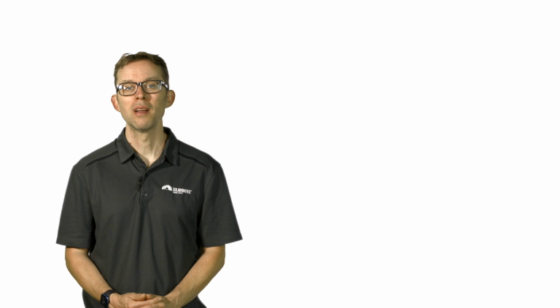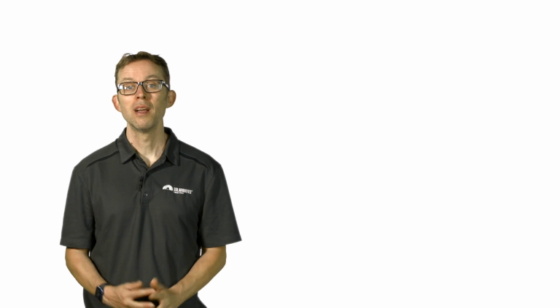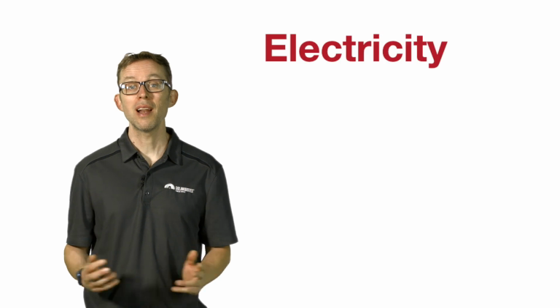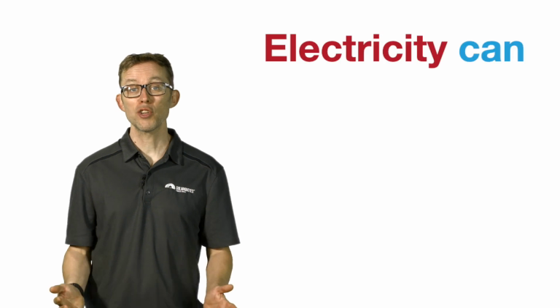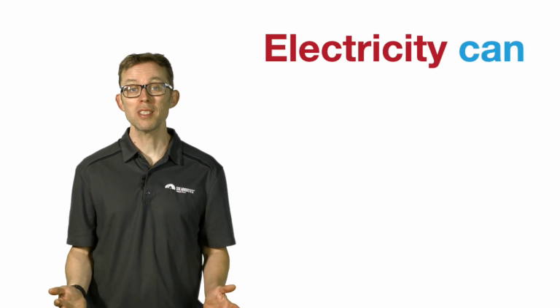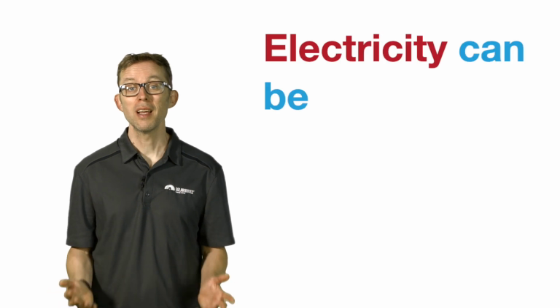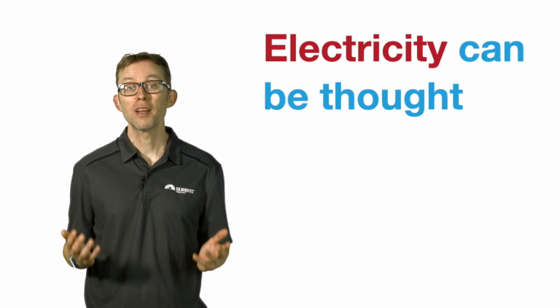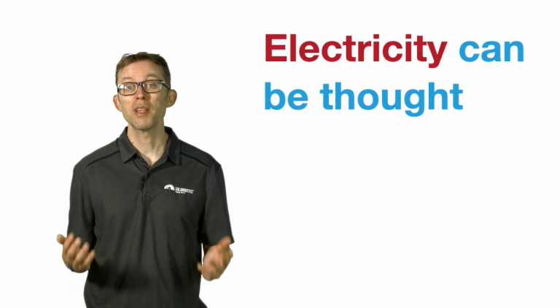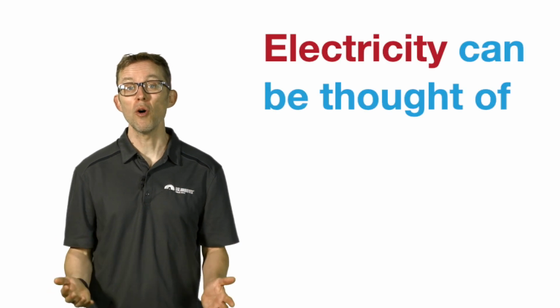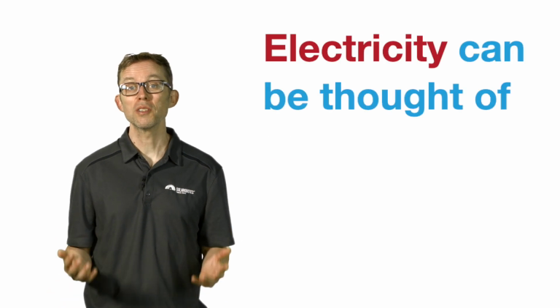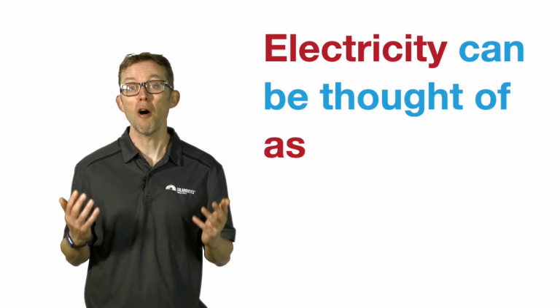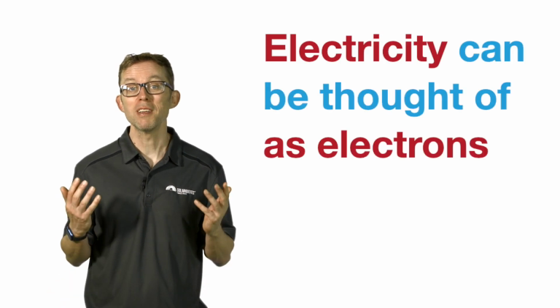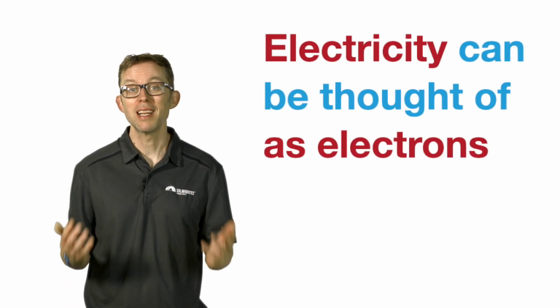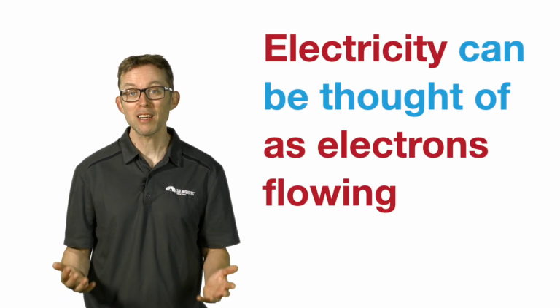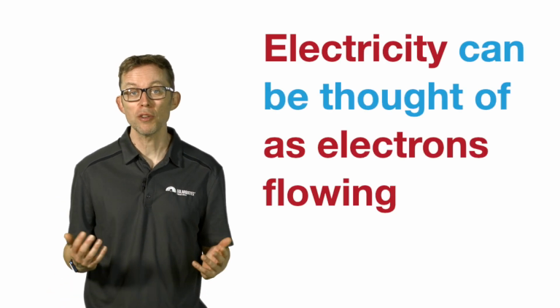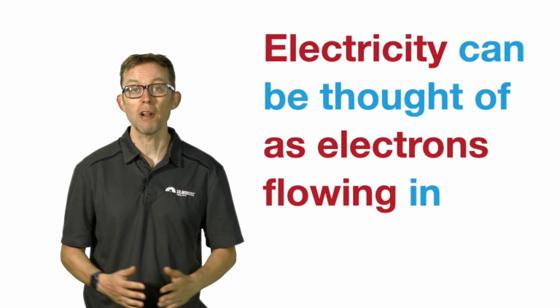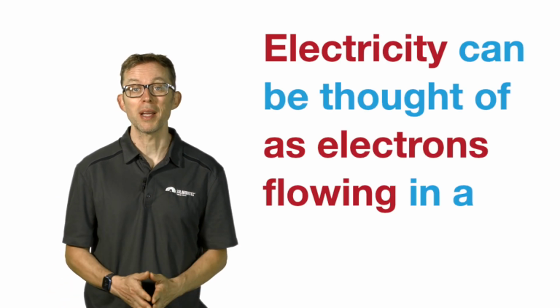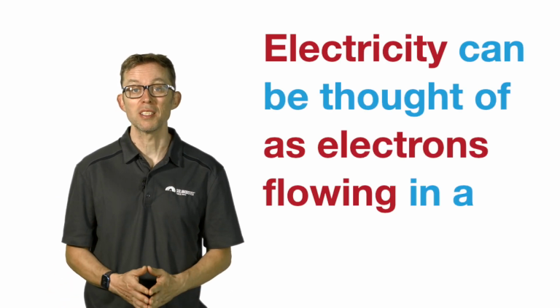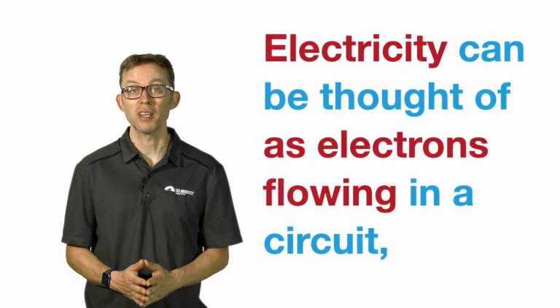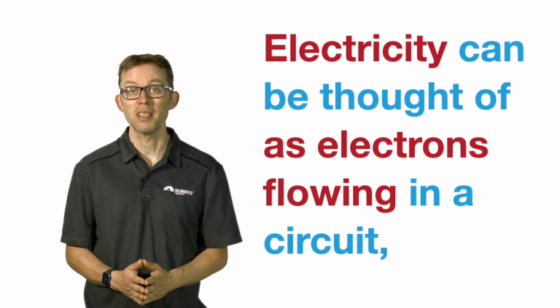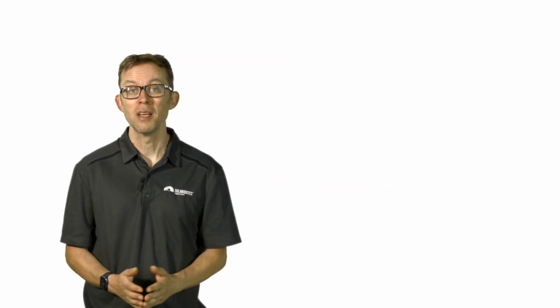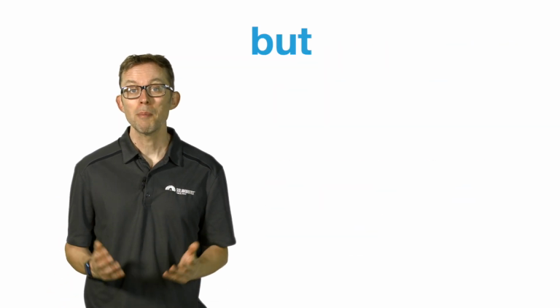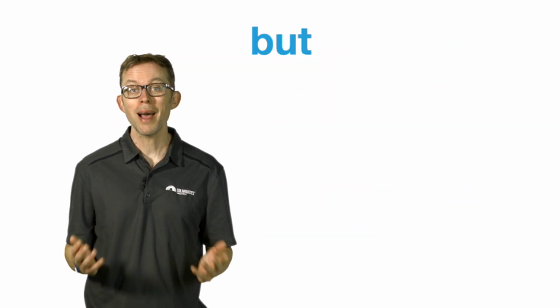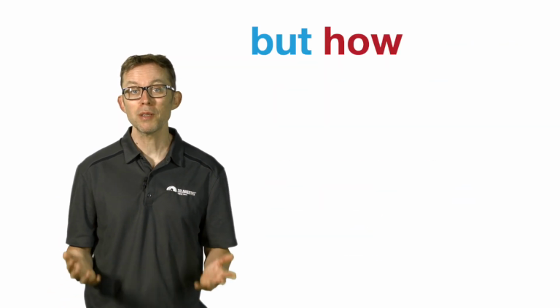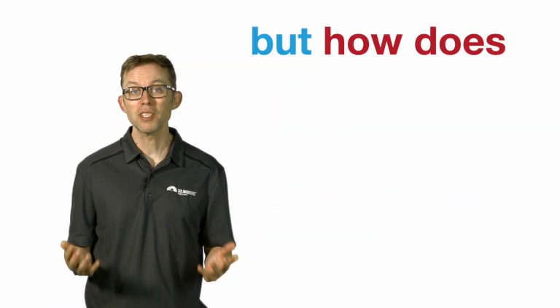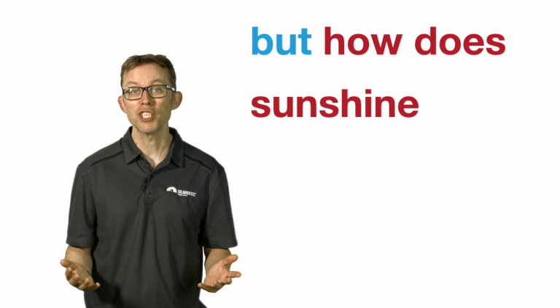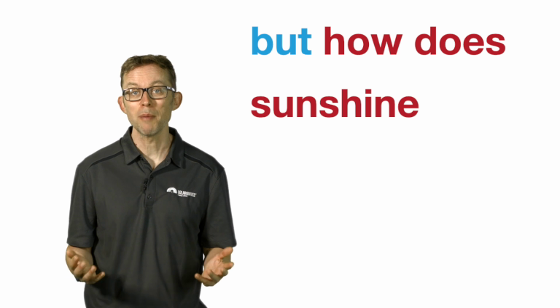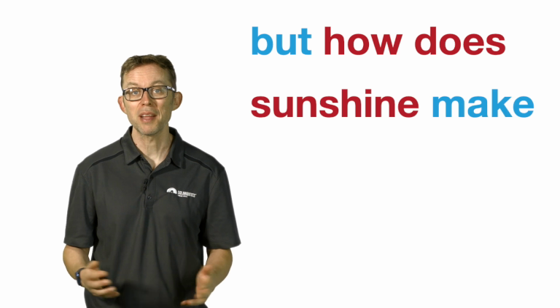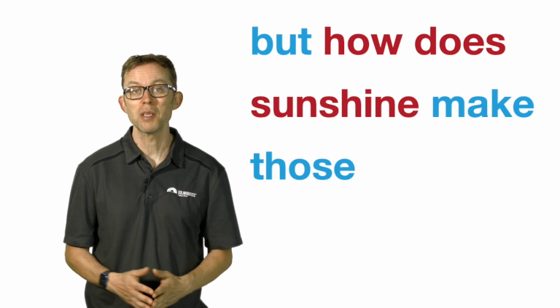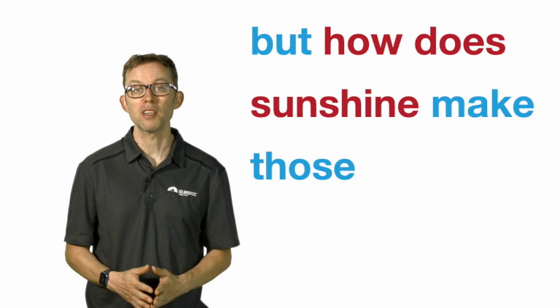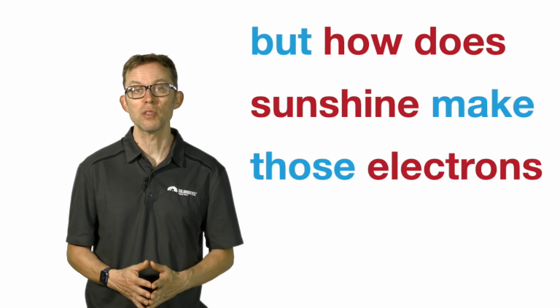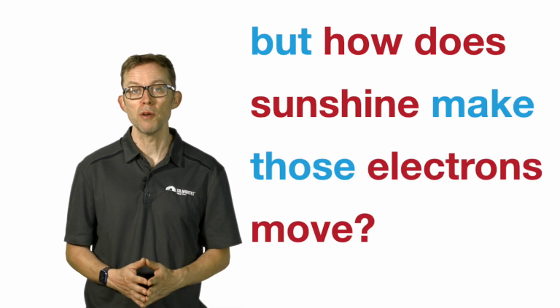Electricity can be thought of as electrons flowing in a circuit, but how does sunshine make those electrons move?